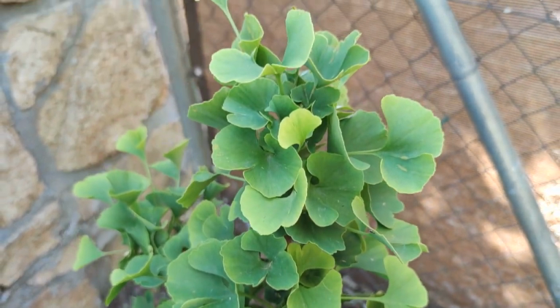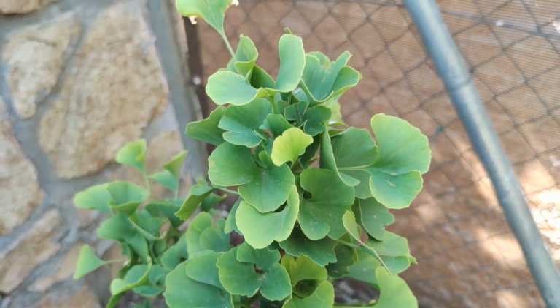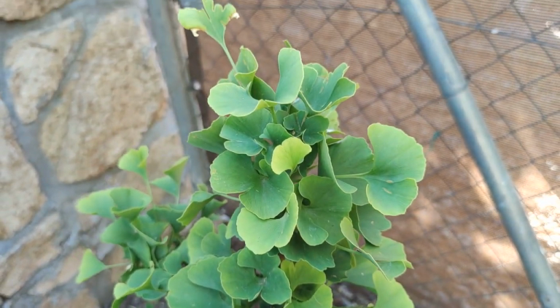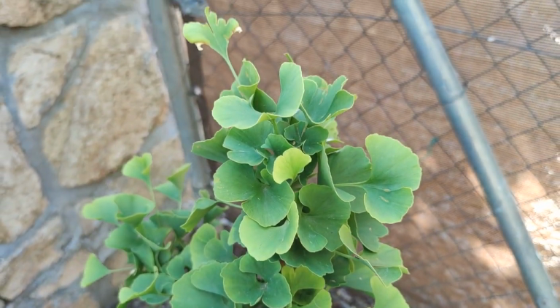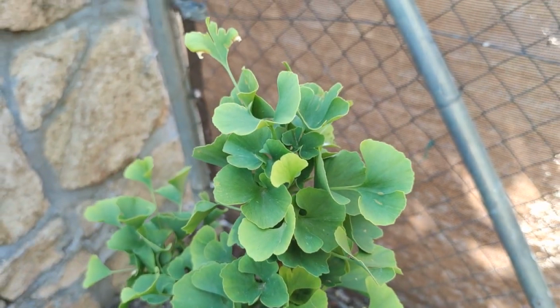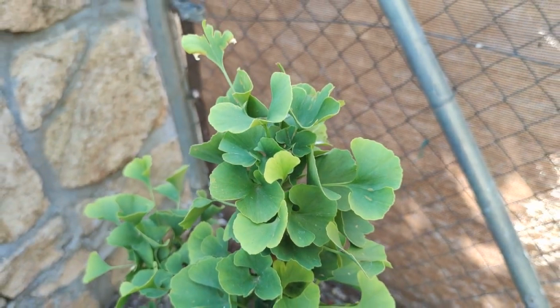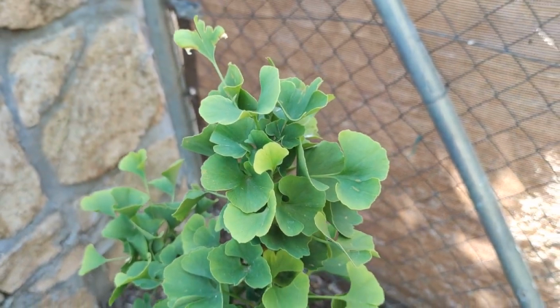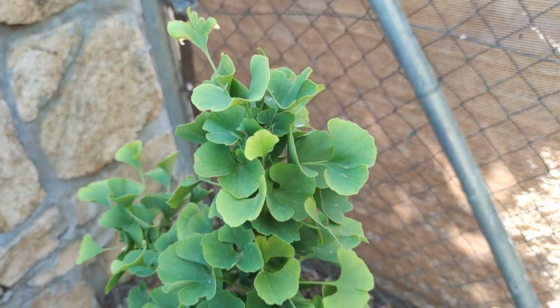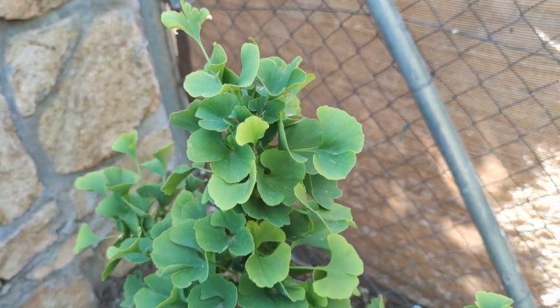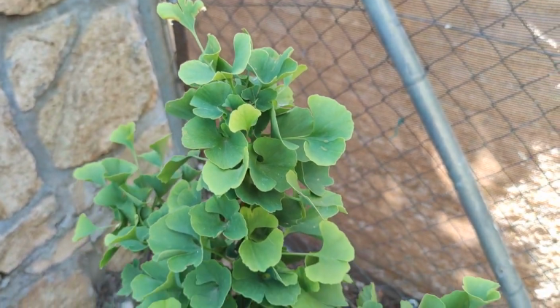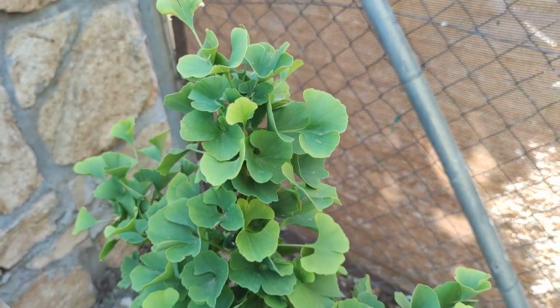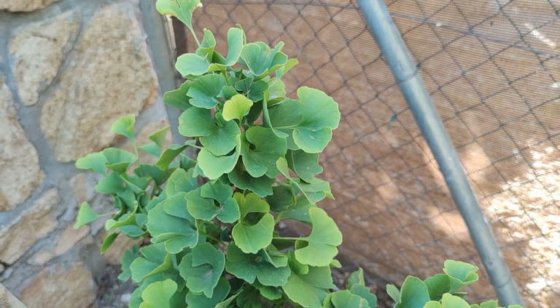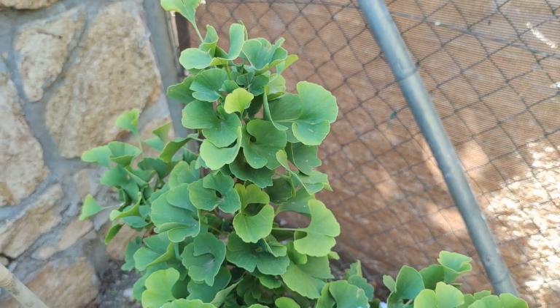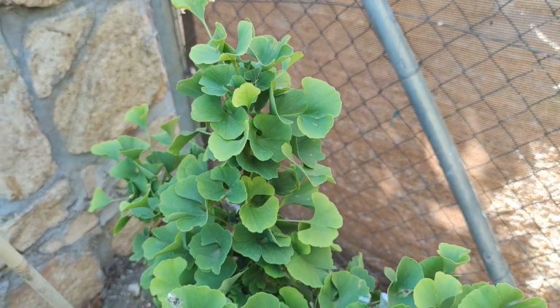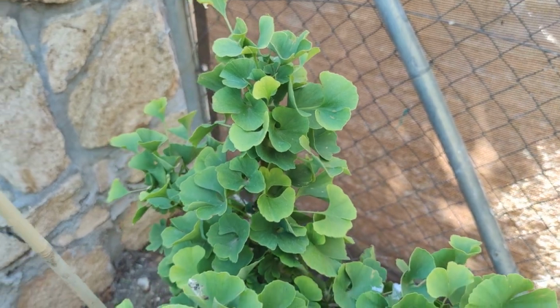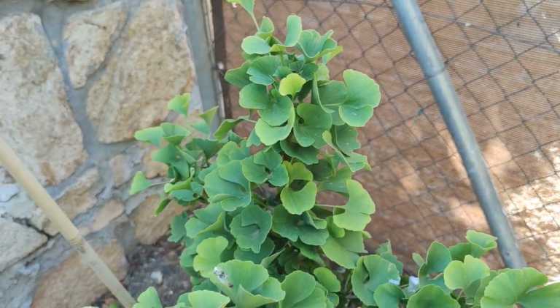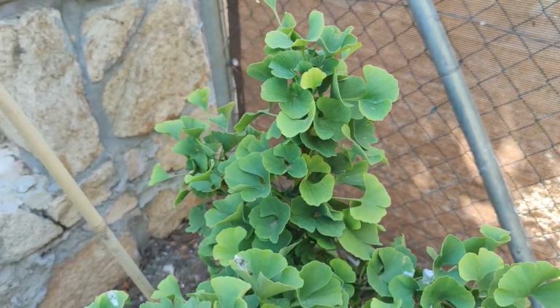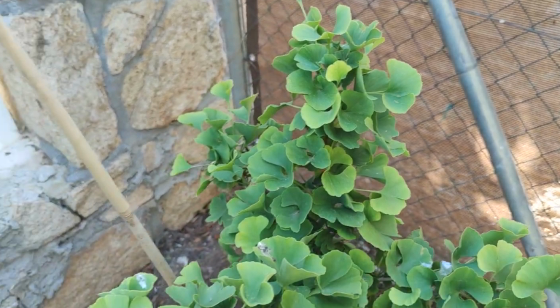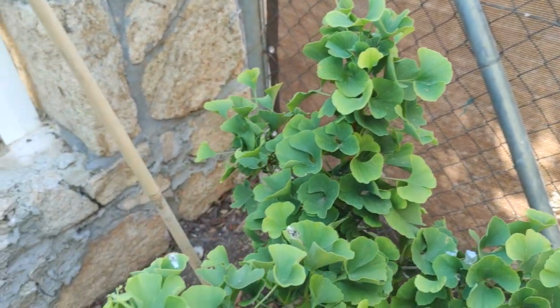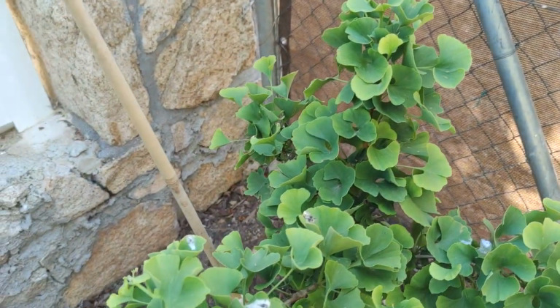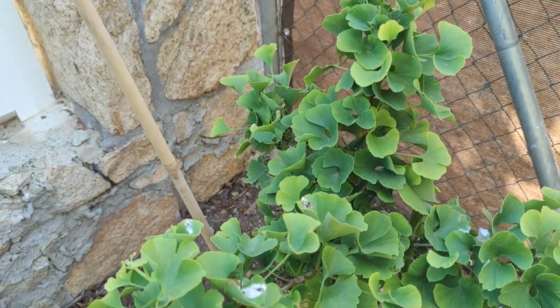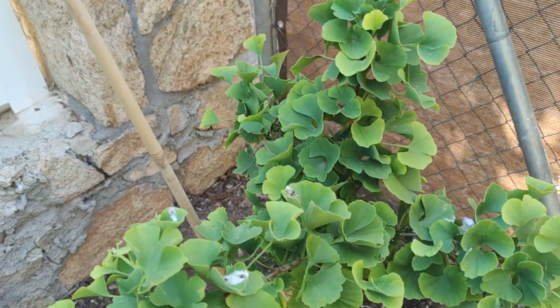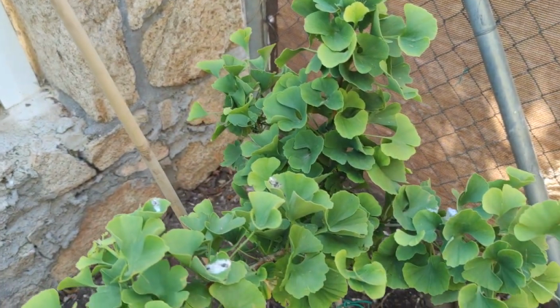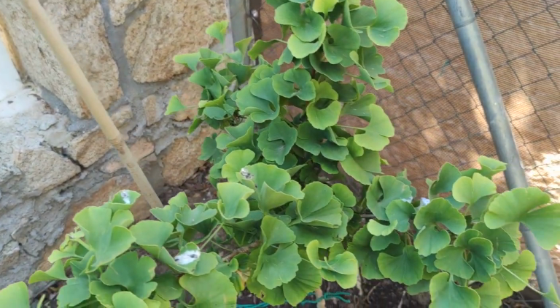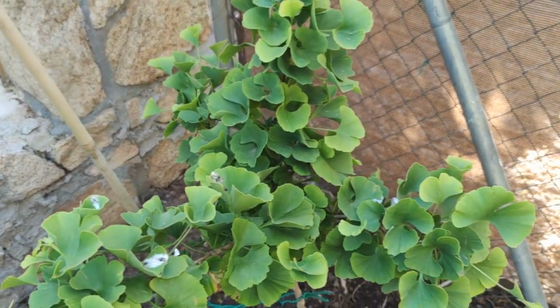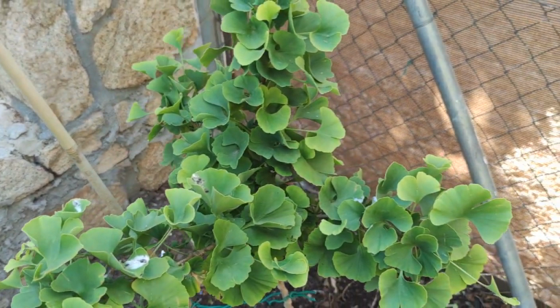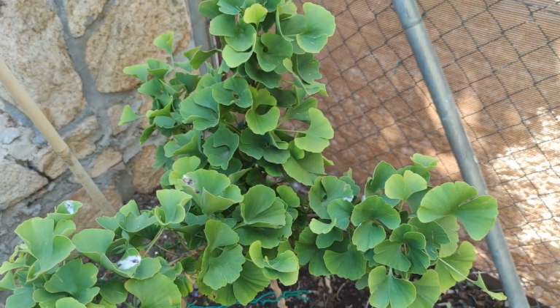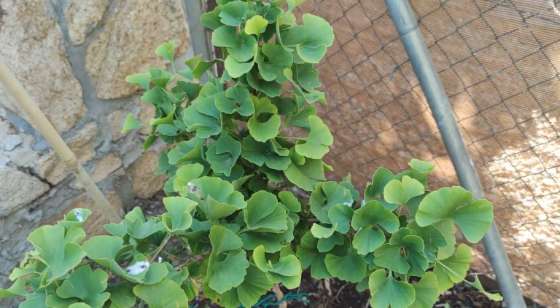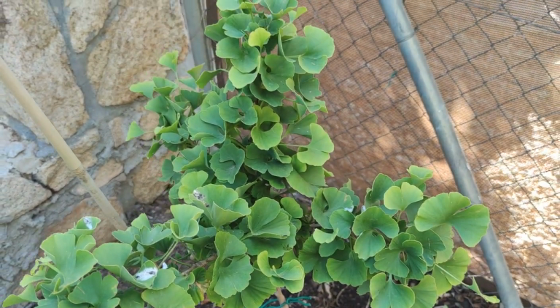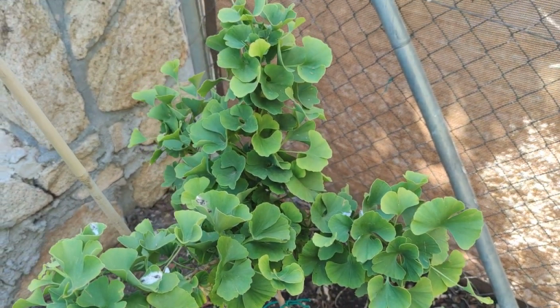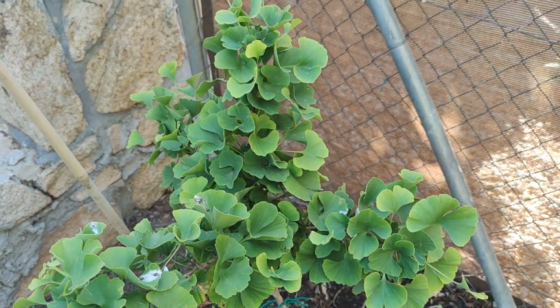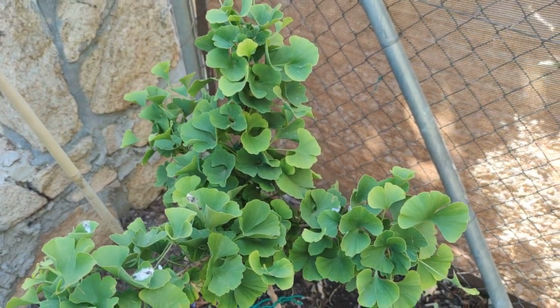I didn't want to take on a full-grown ginkgo because in this country they get absolutely ginormous. But the dwarf Mariken — absolutely perfect.